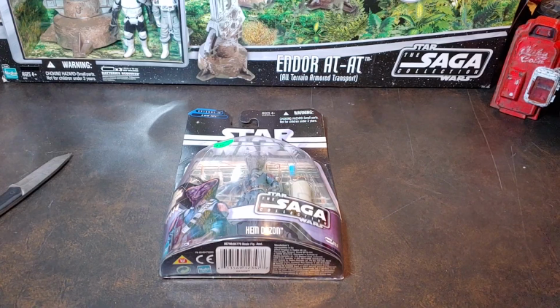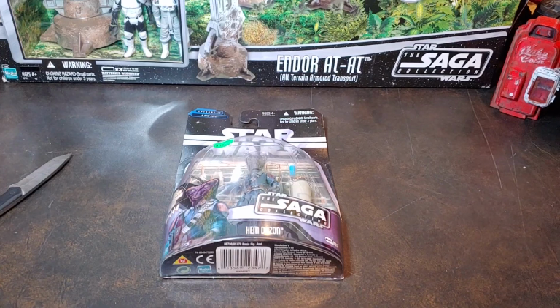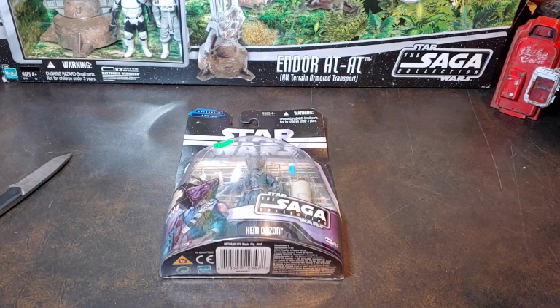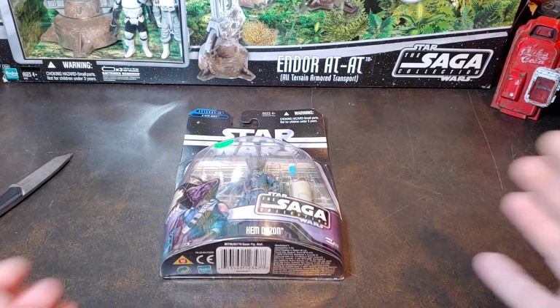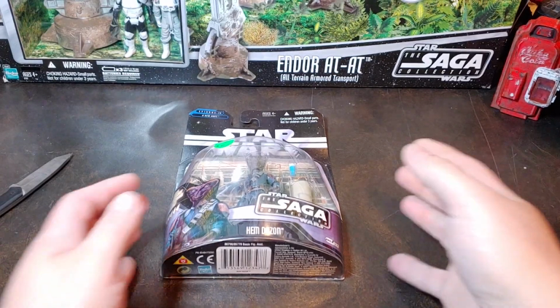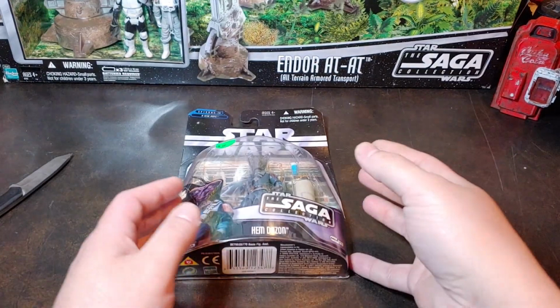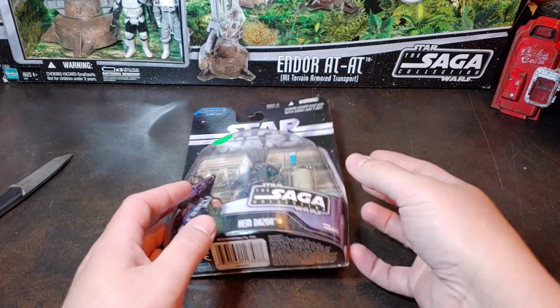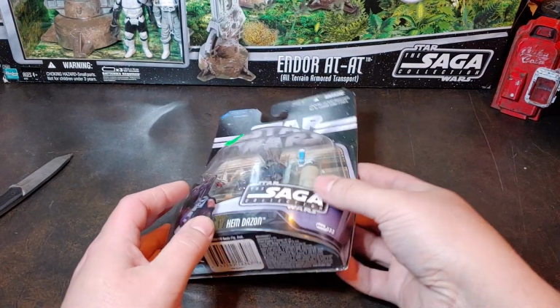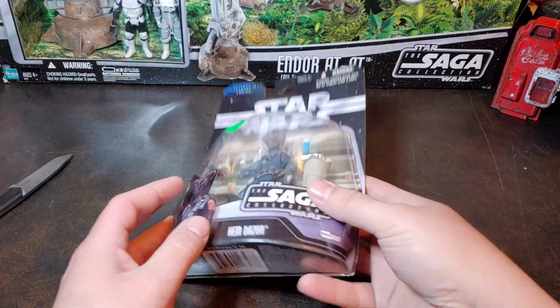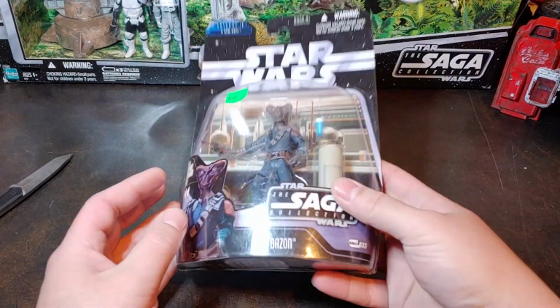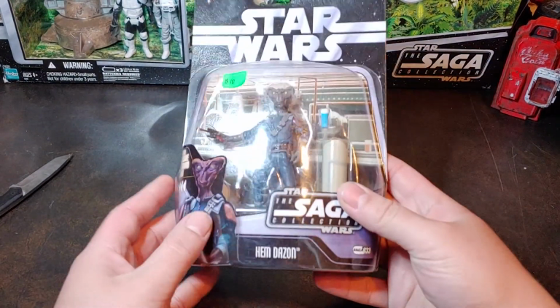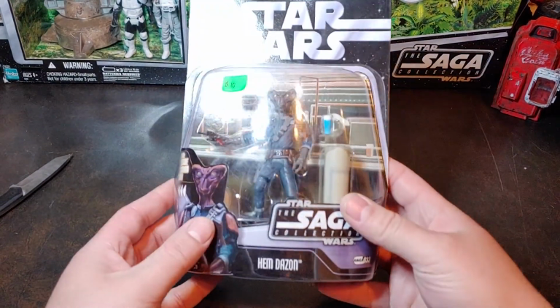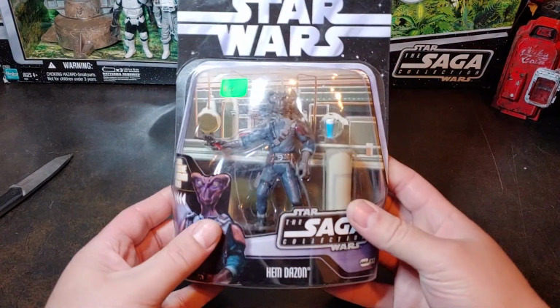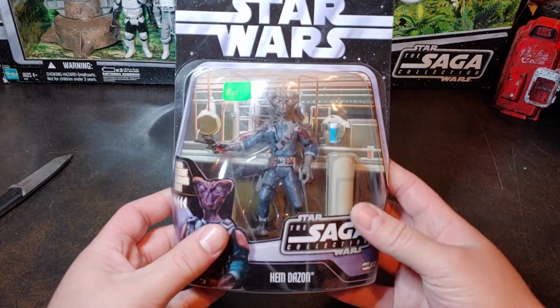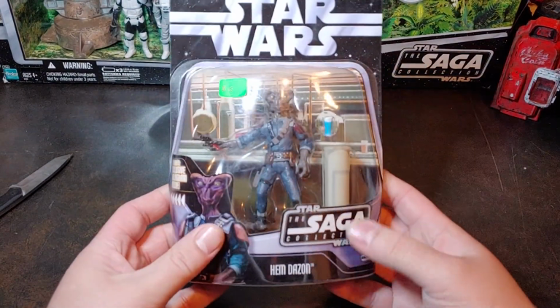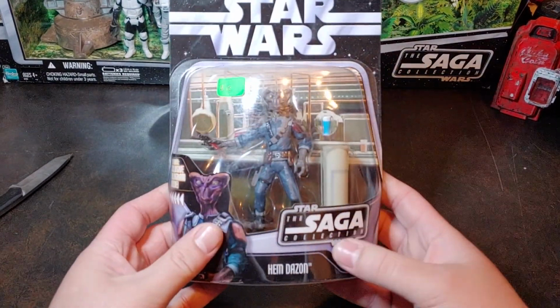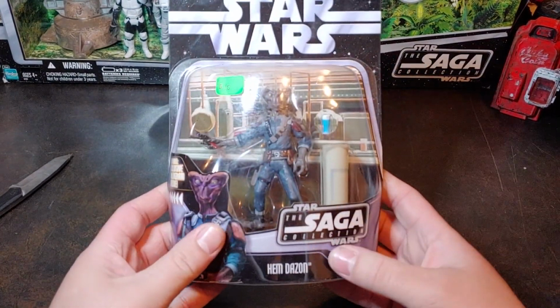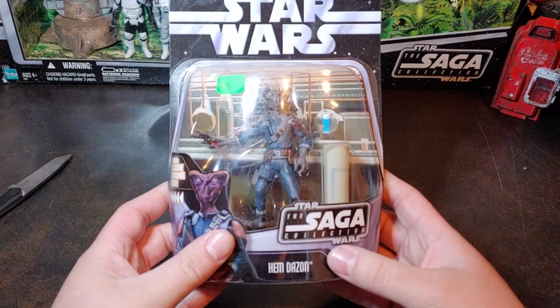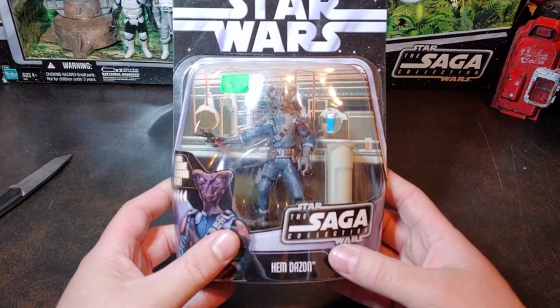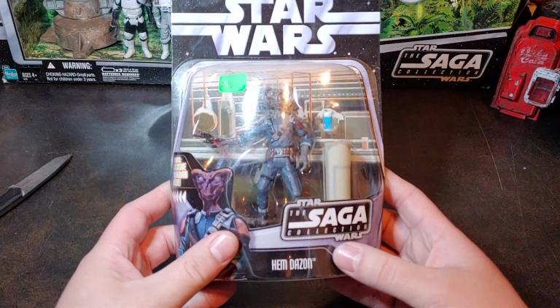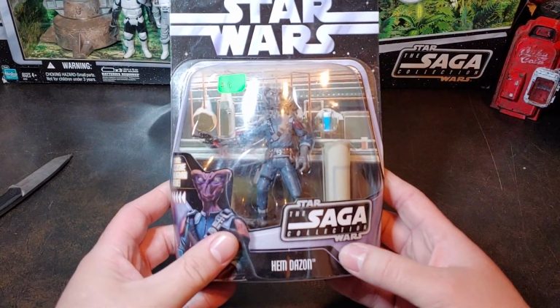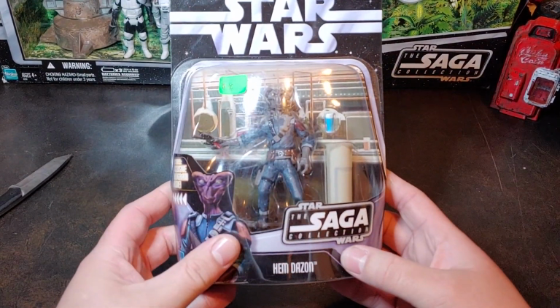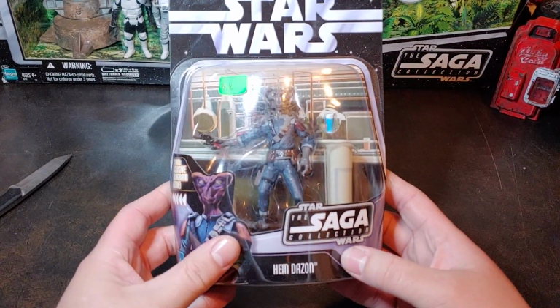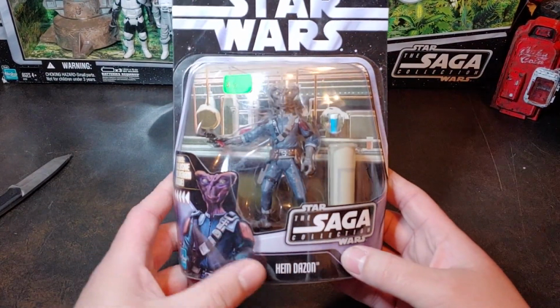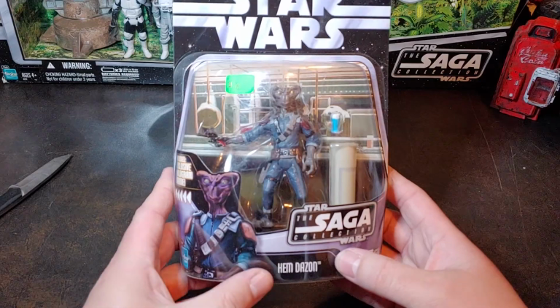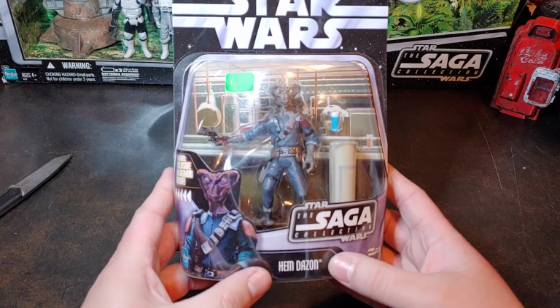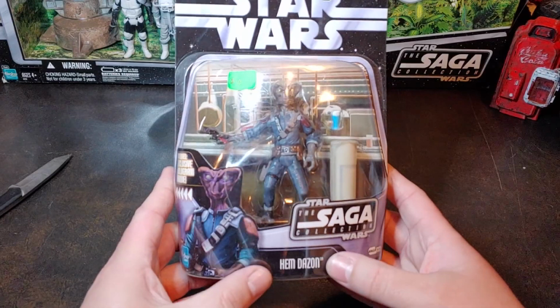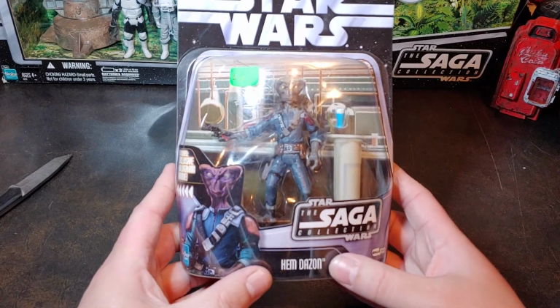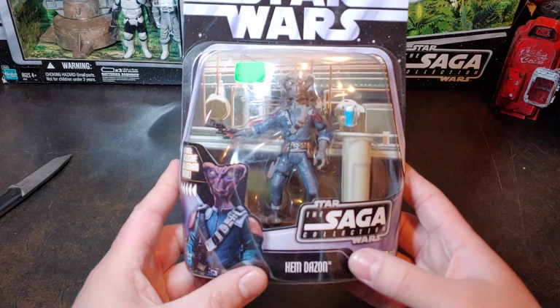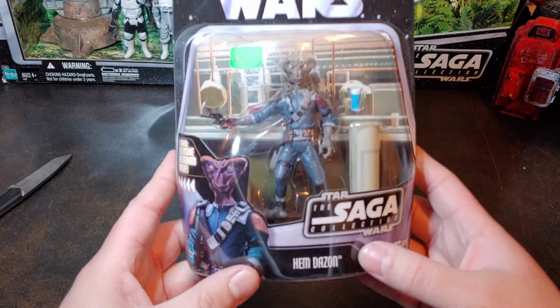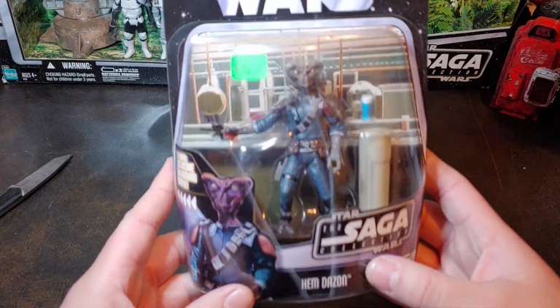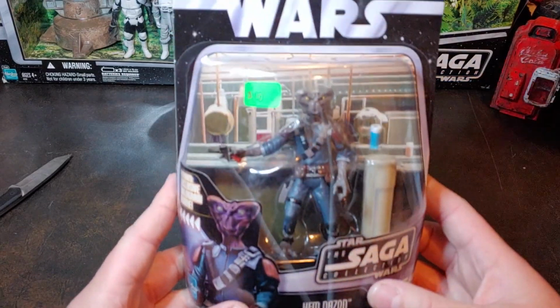Hello, so today I have a Star Wars The Saga Collection Hem Dazon.